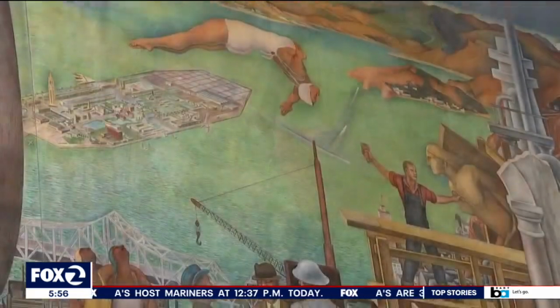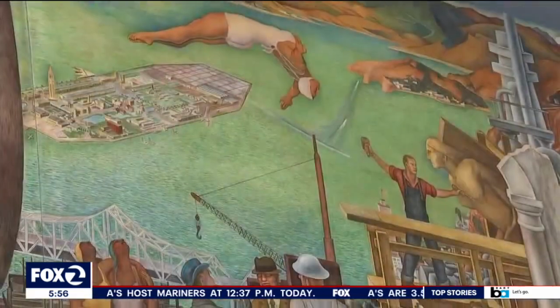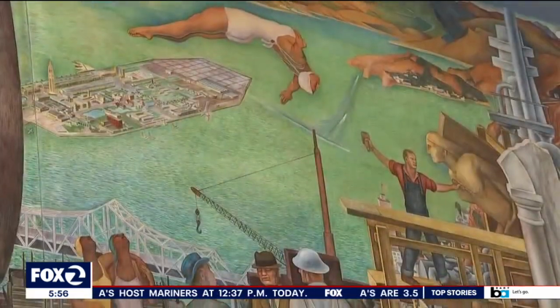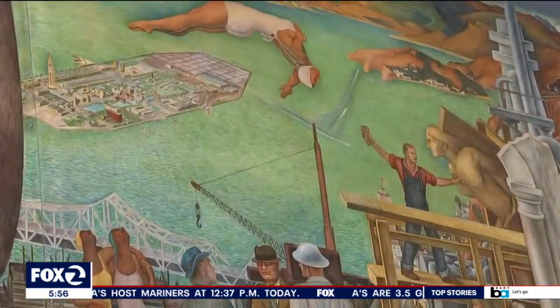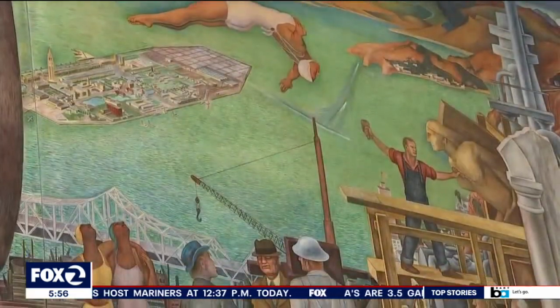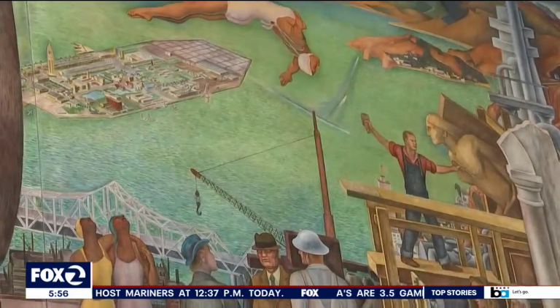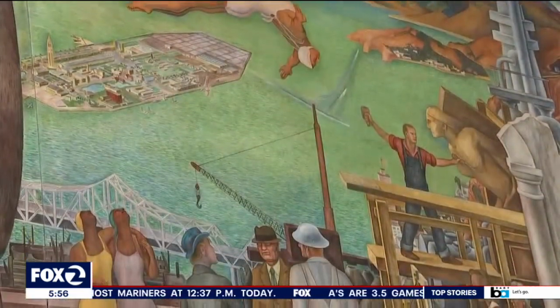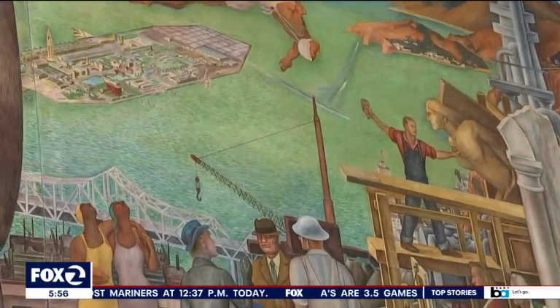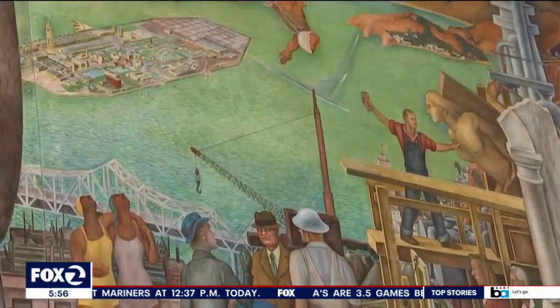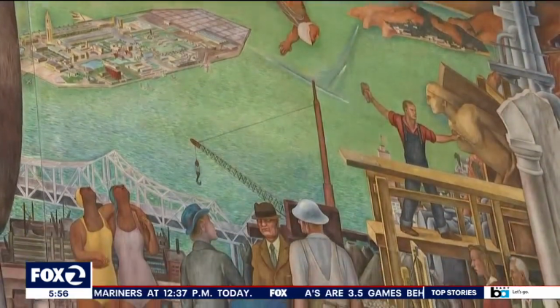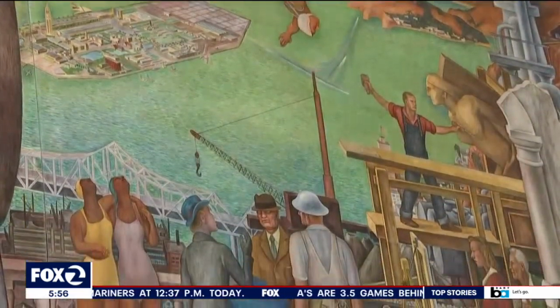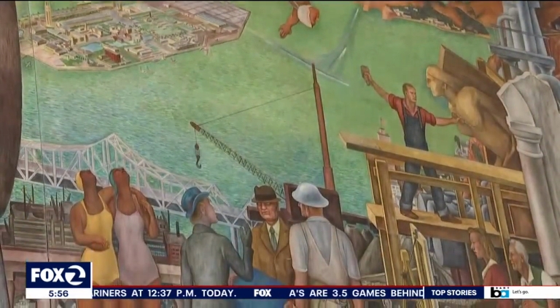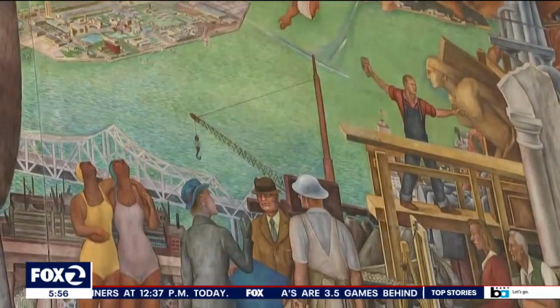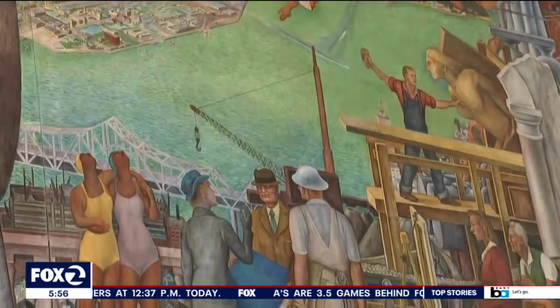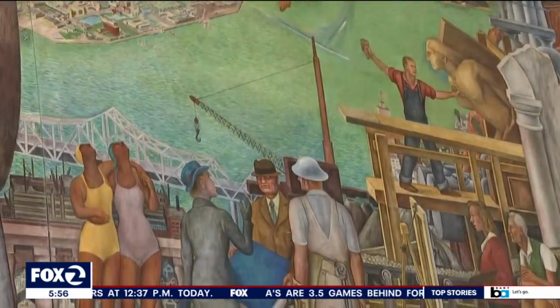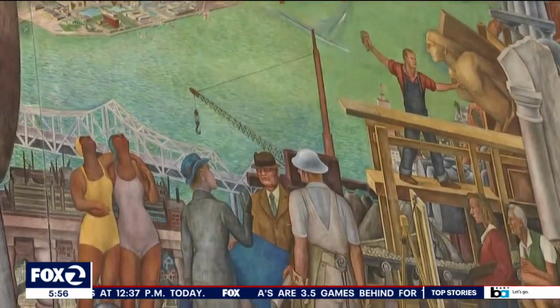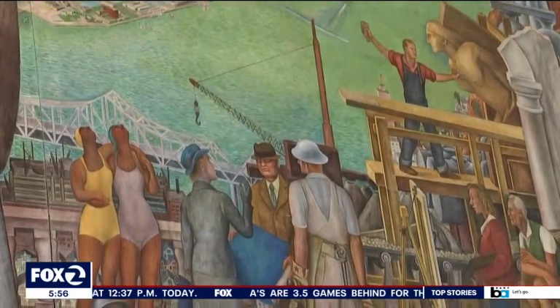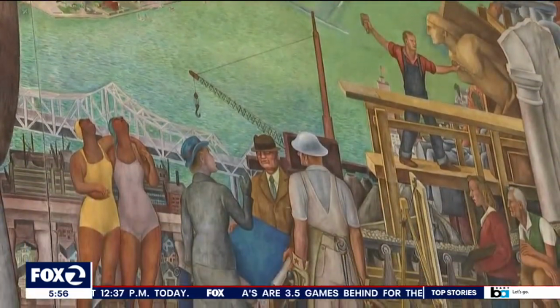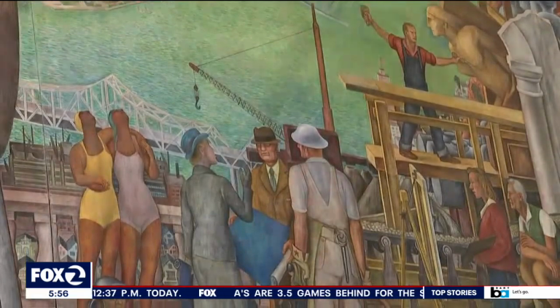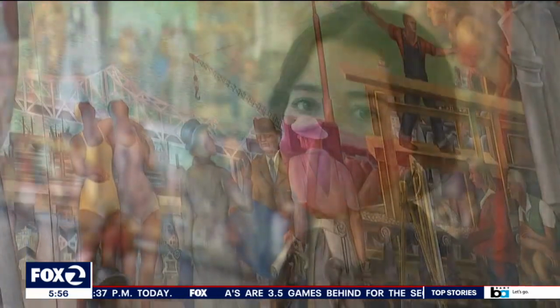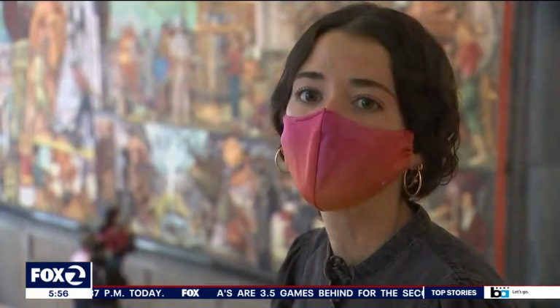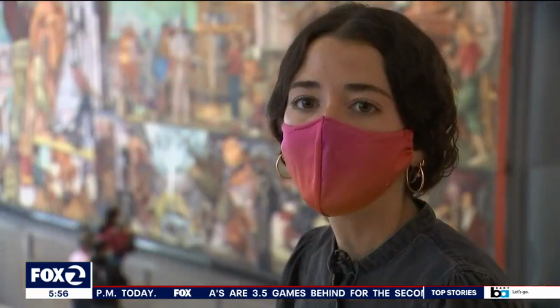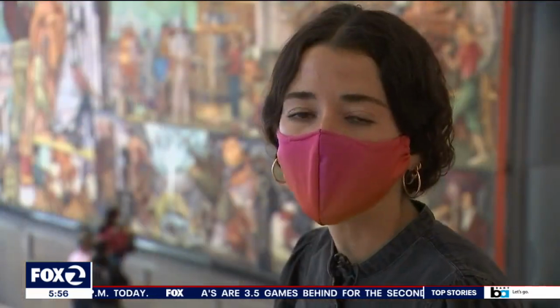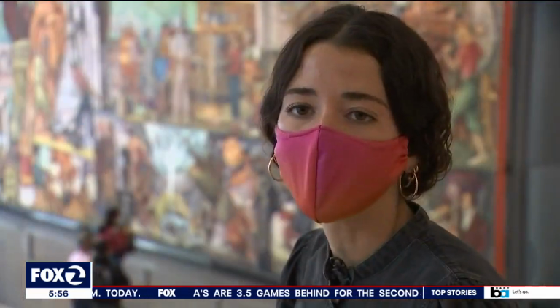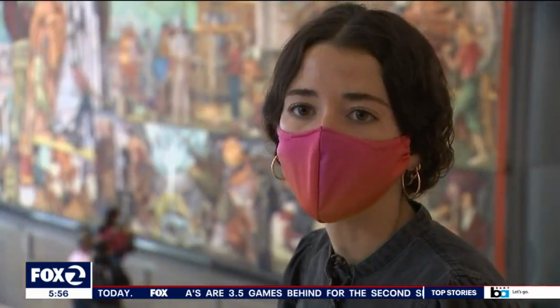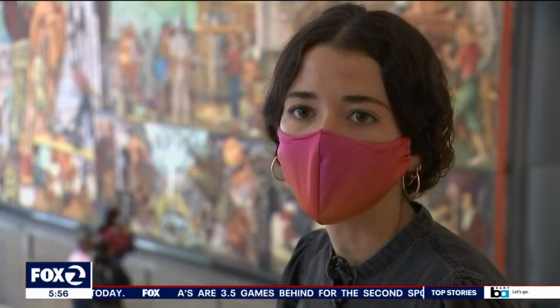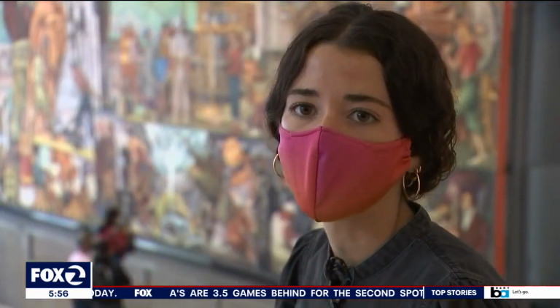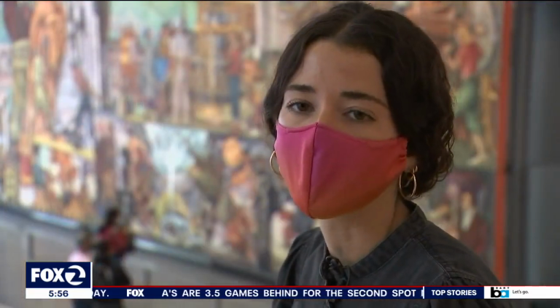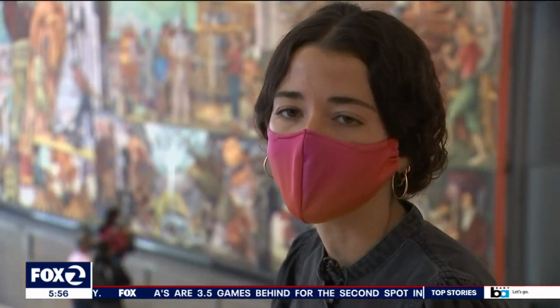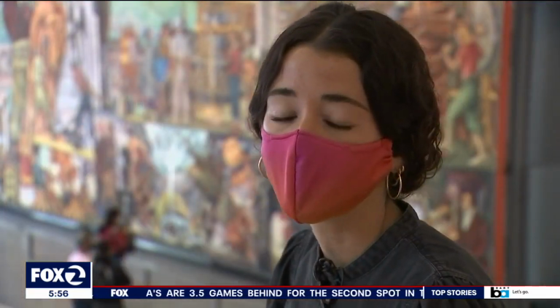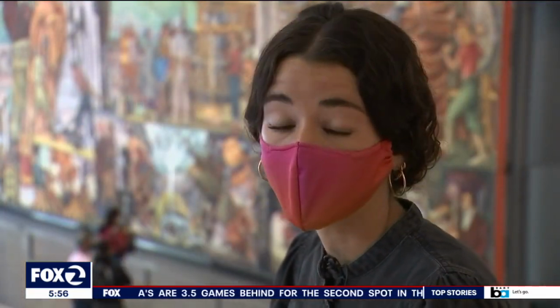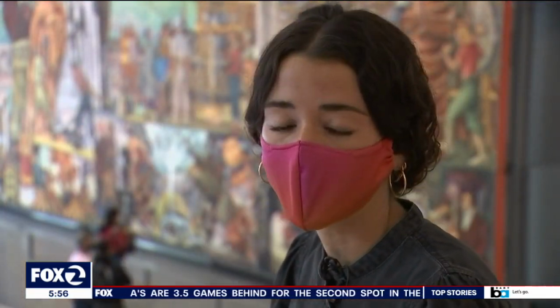The mural centers San Francisco as this place where cultures meet, where Mexico and the U.S. come together.